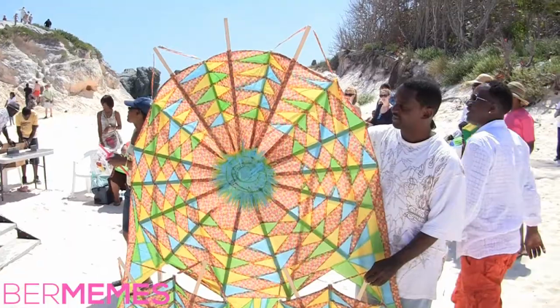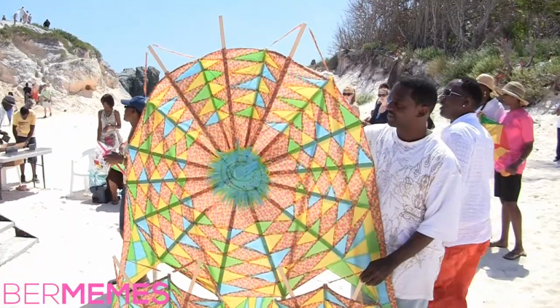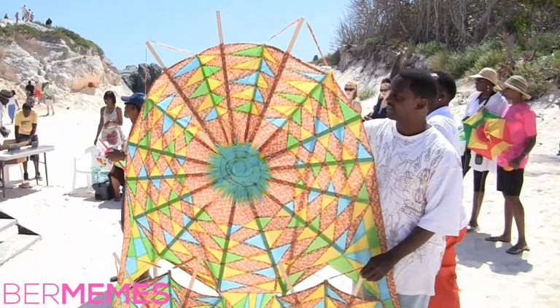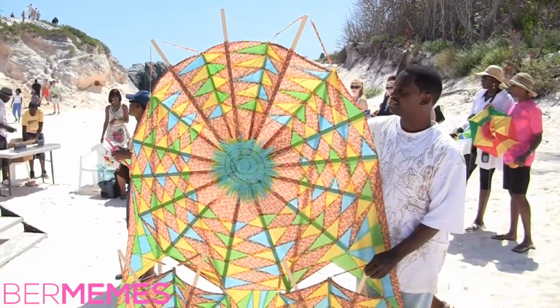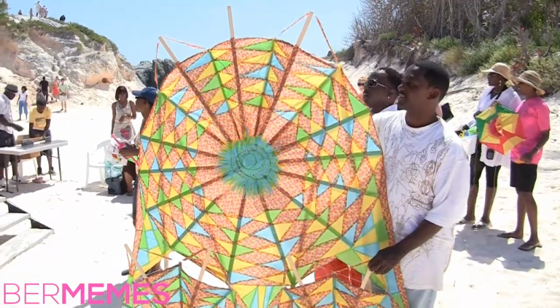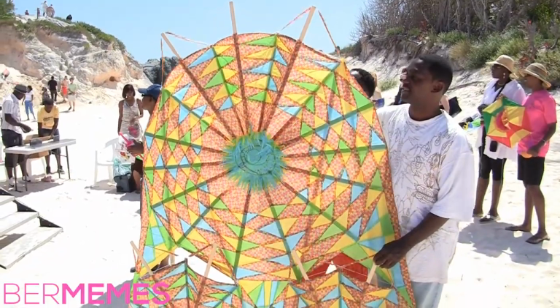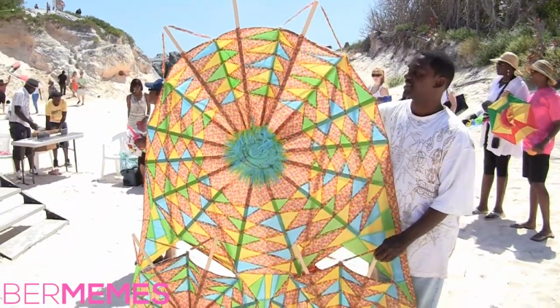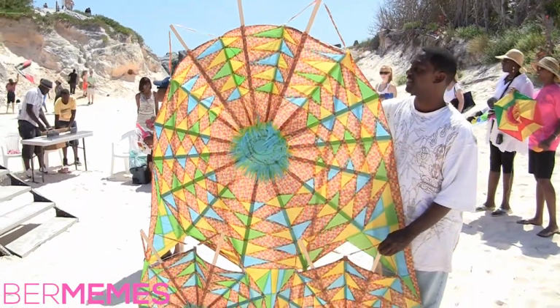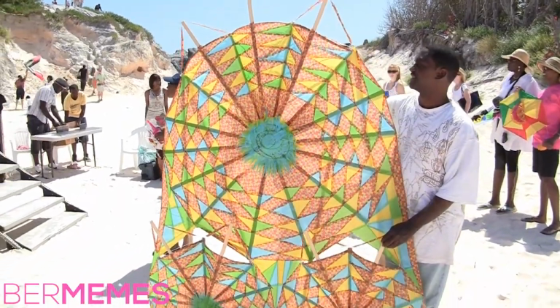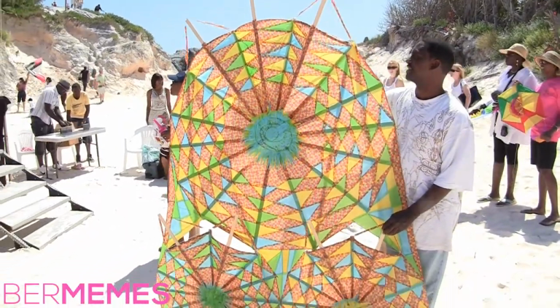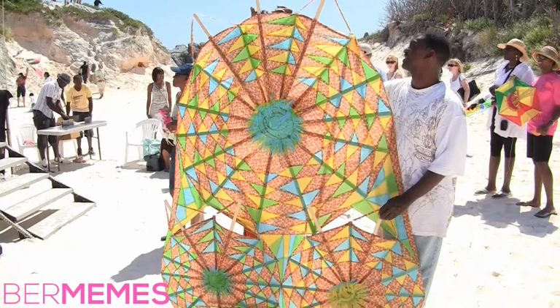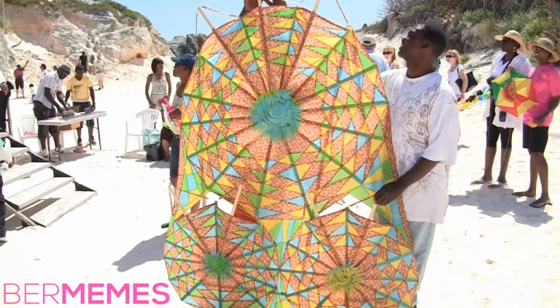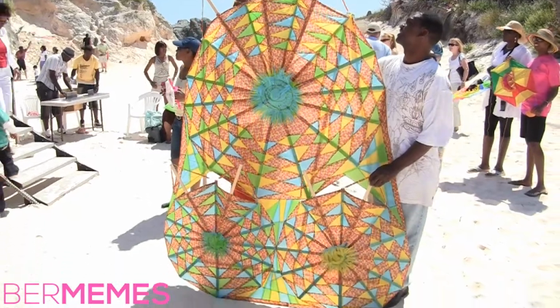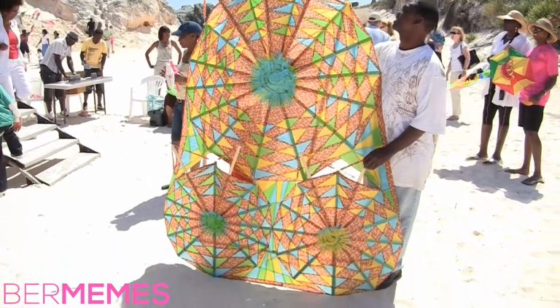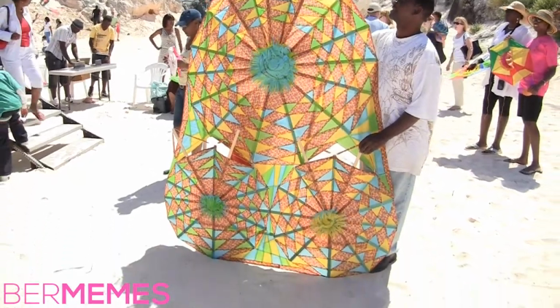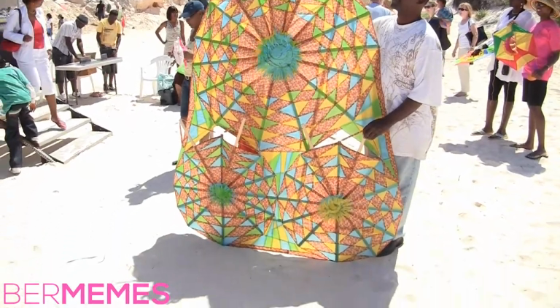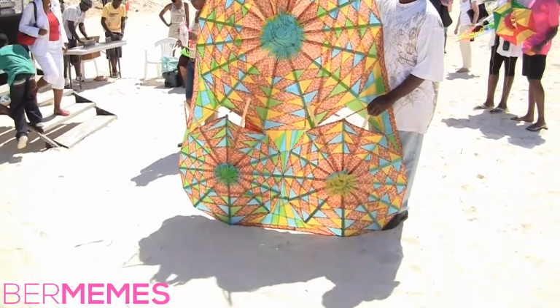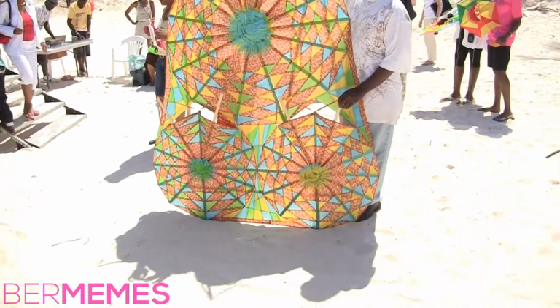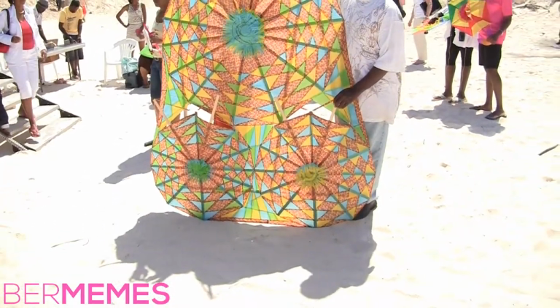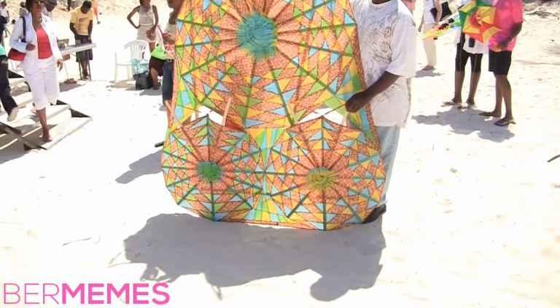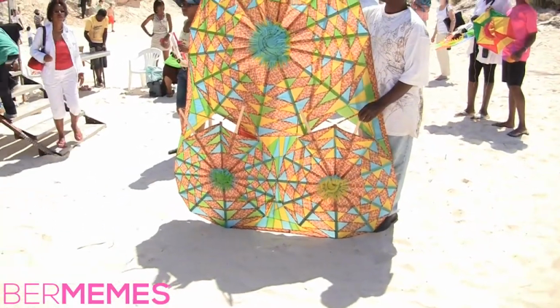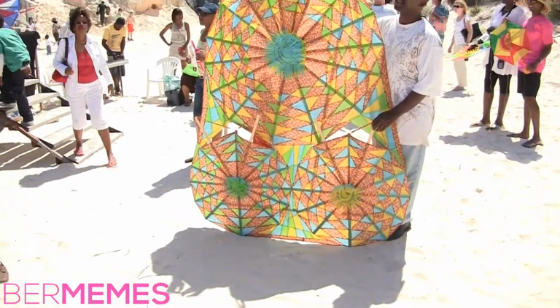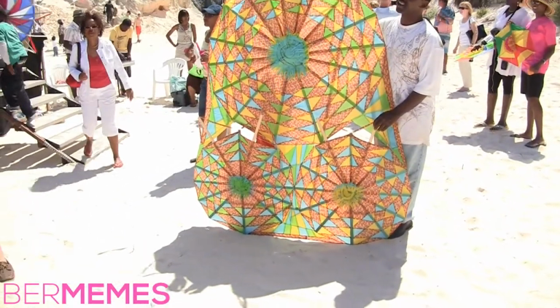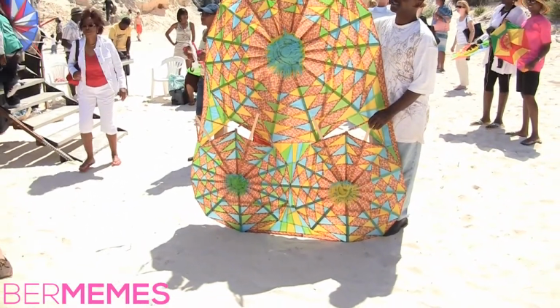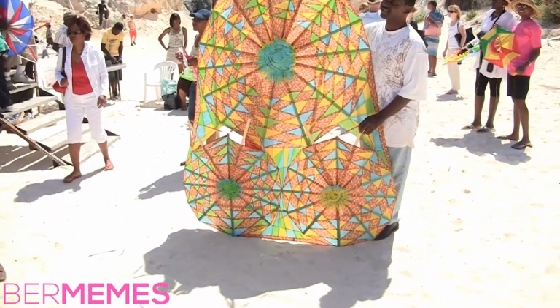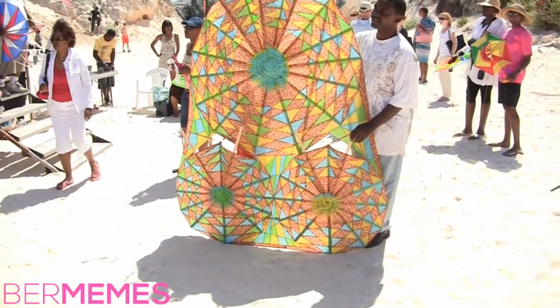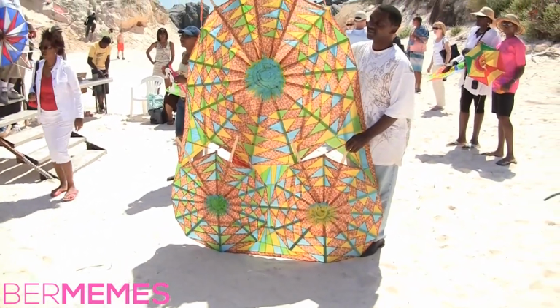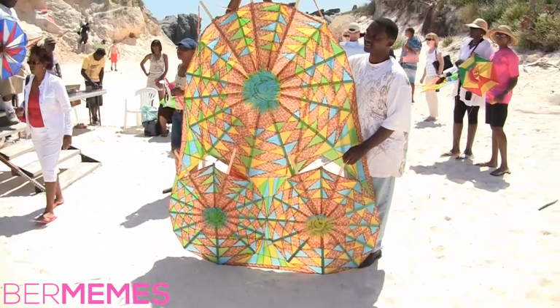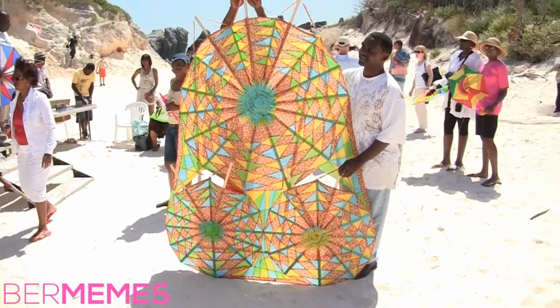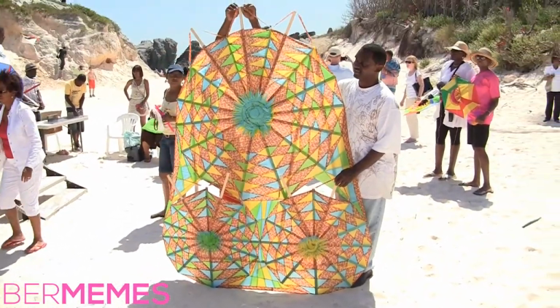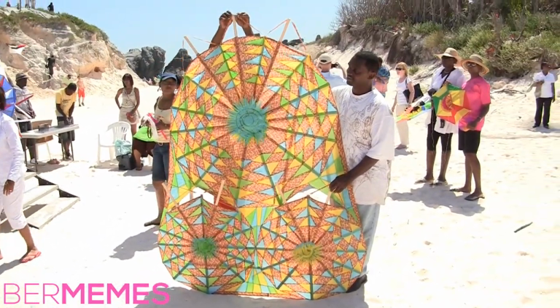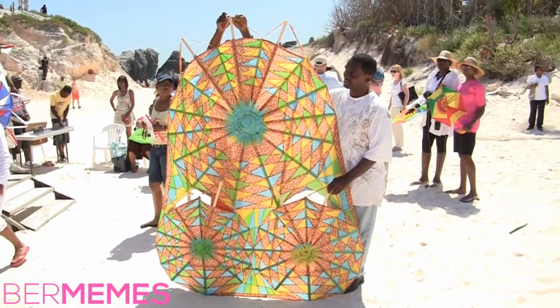Somebody just asked: does it fly? Yes, it does. I fly seven feet high.